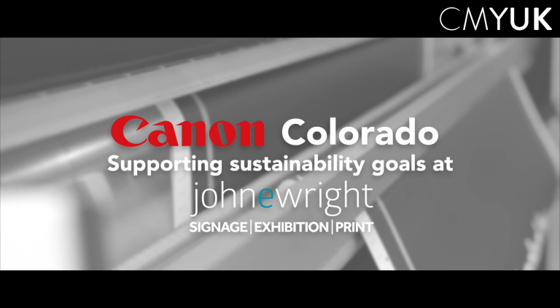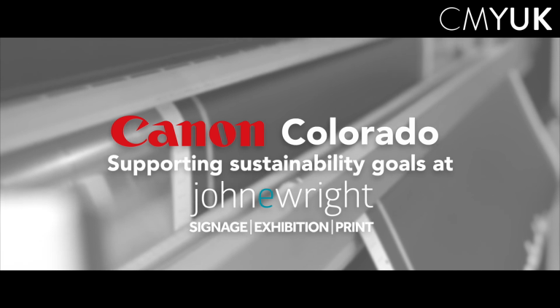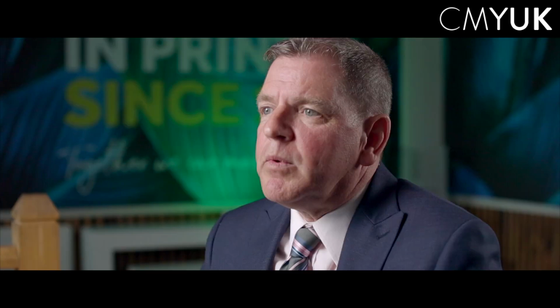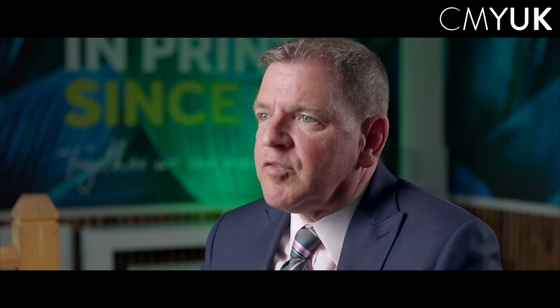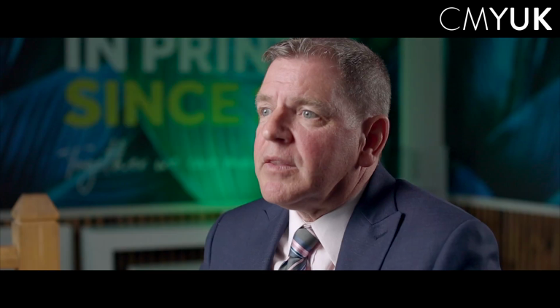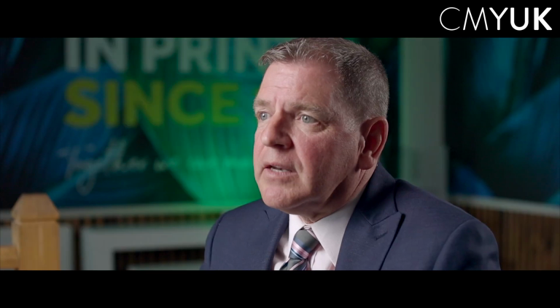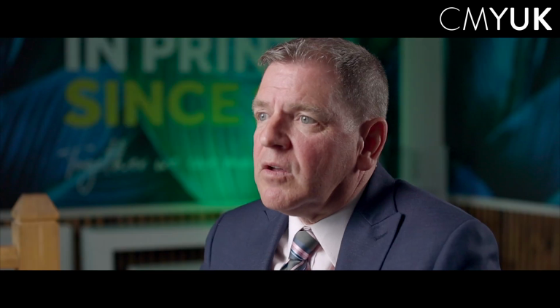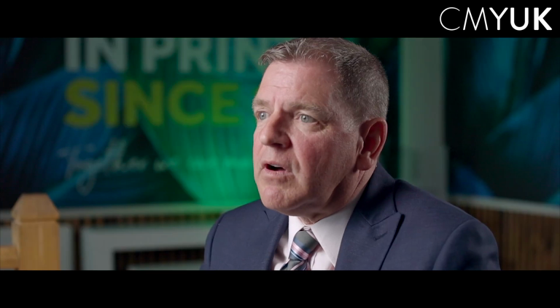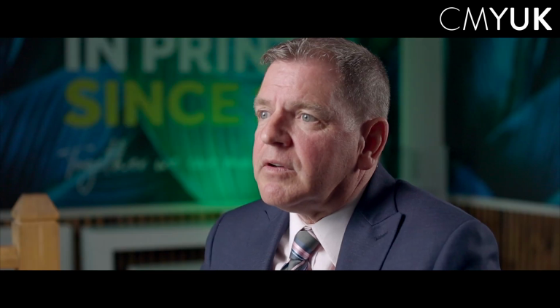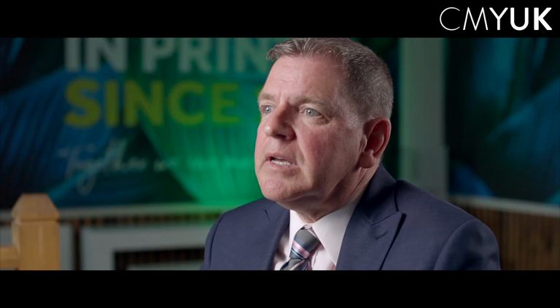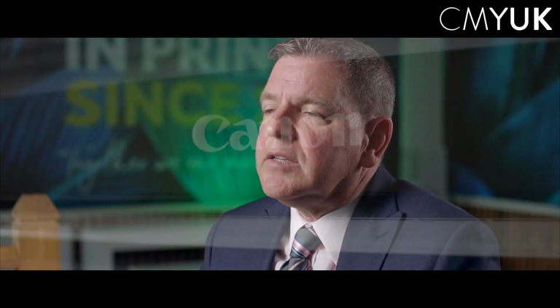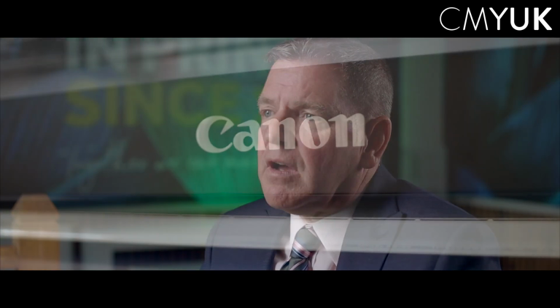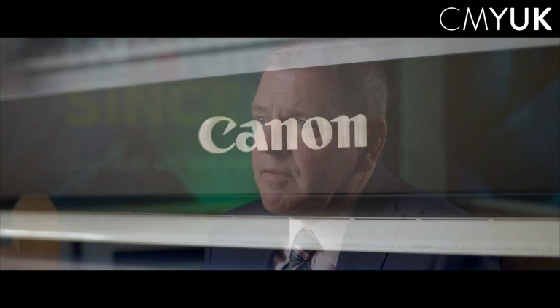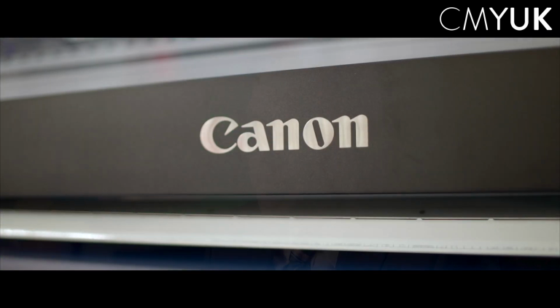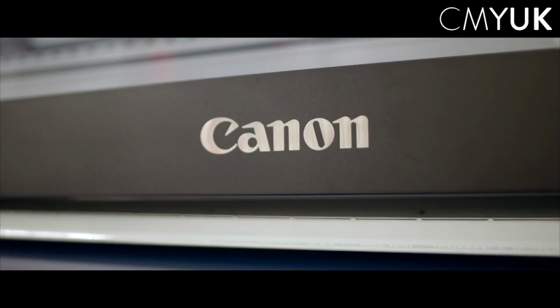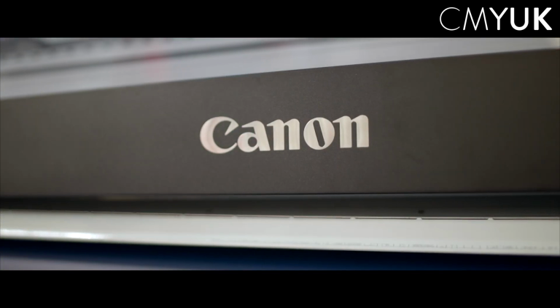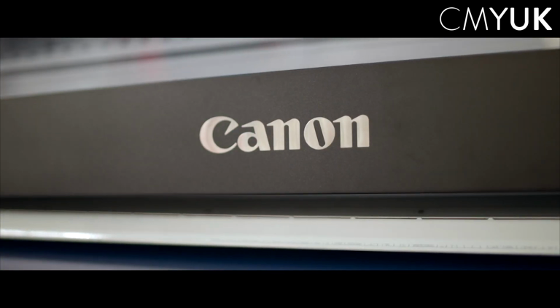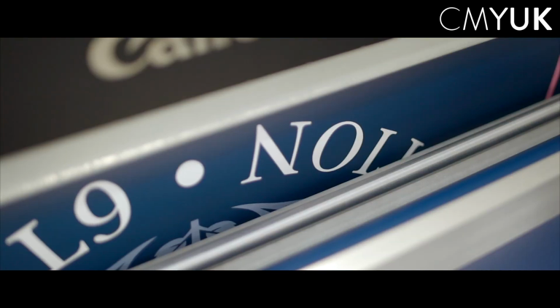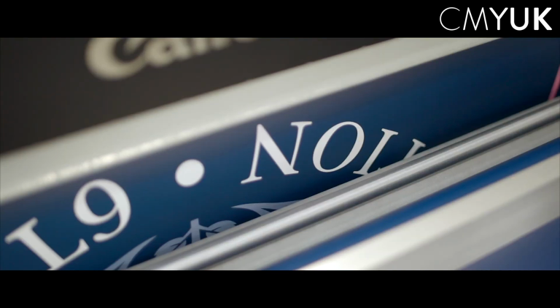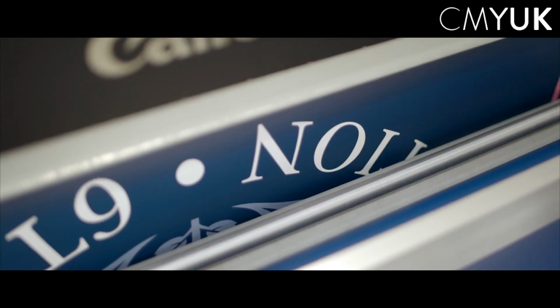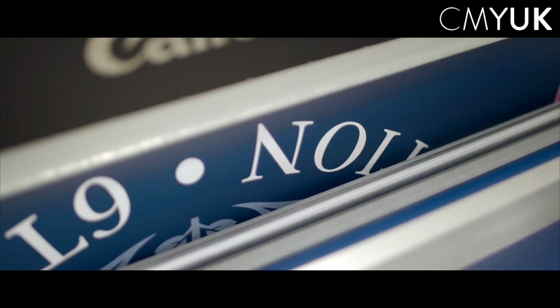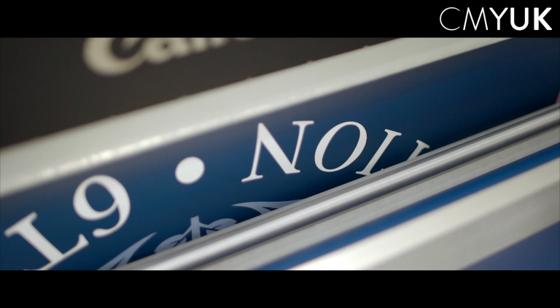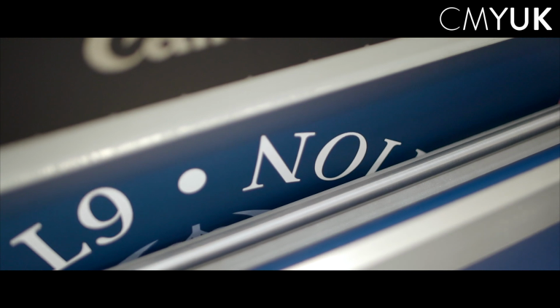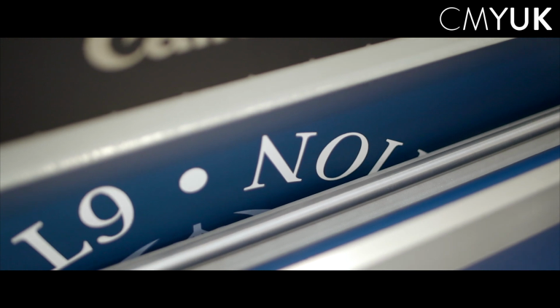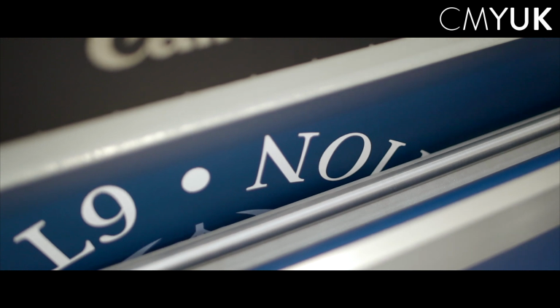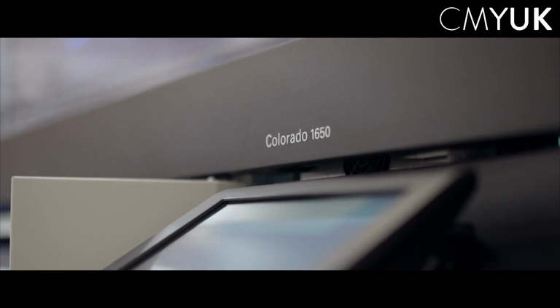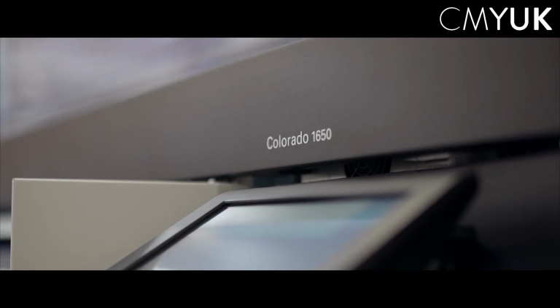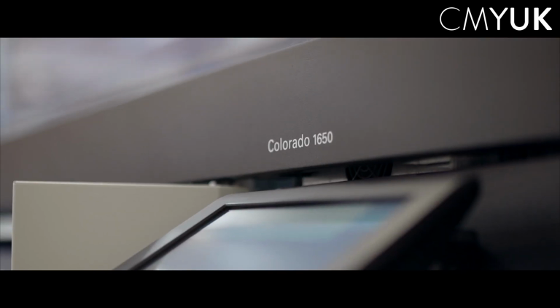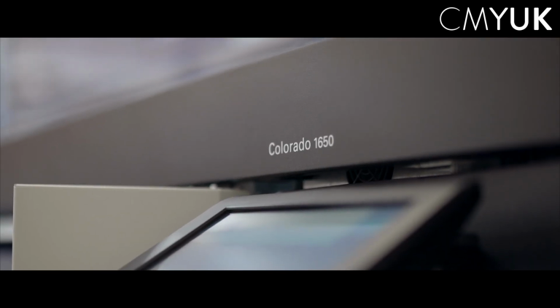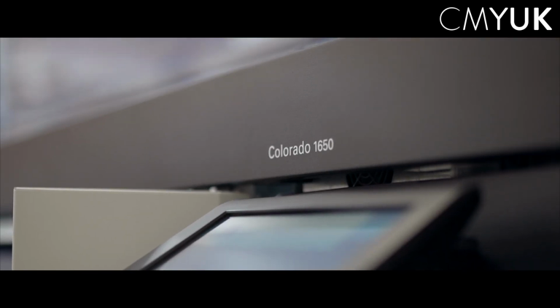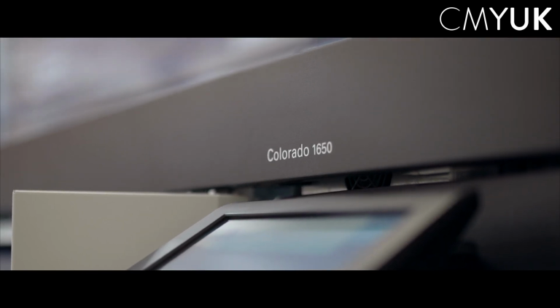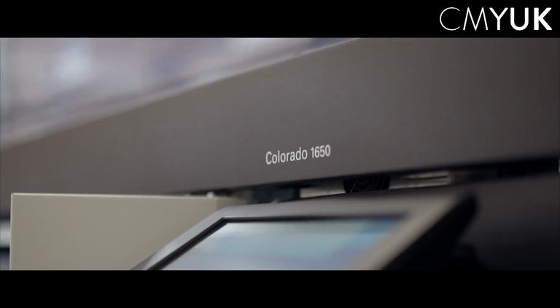What we love about the Canon Colorado is its high level of productivity, its lower energy costs and its vastly improved carbon footprint.